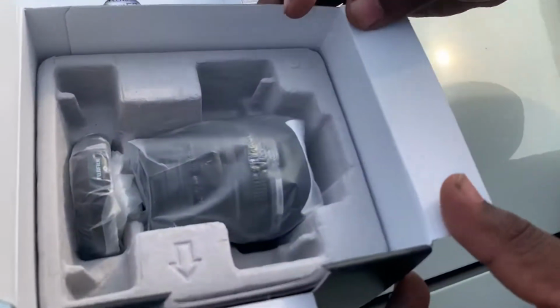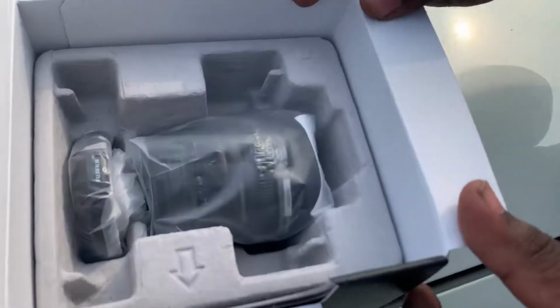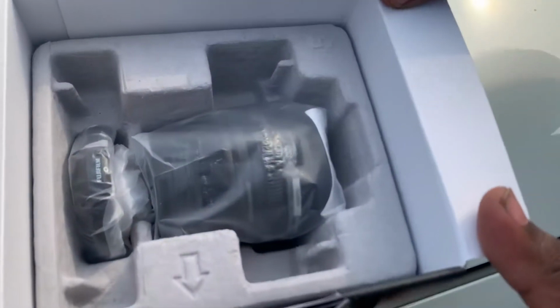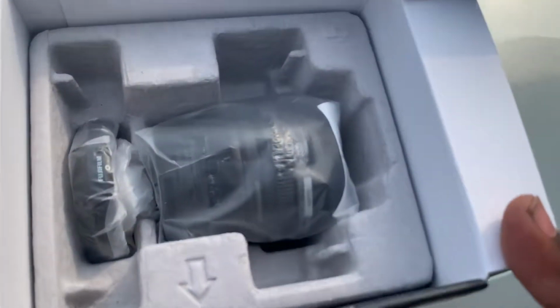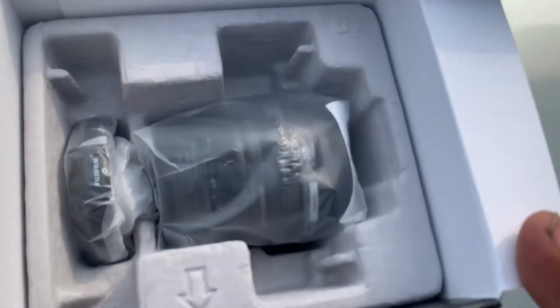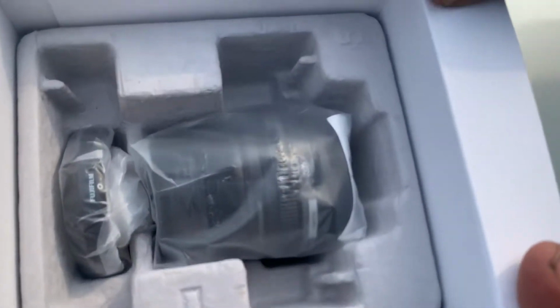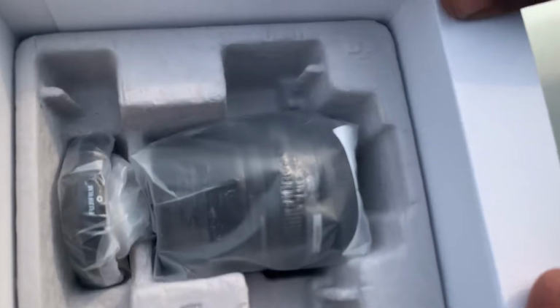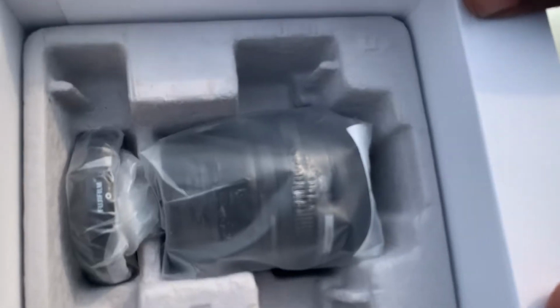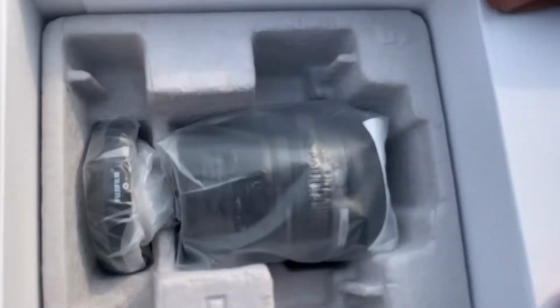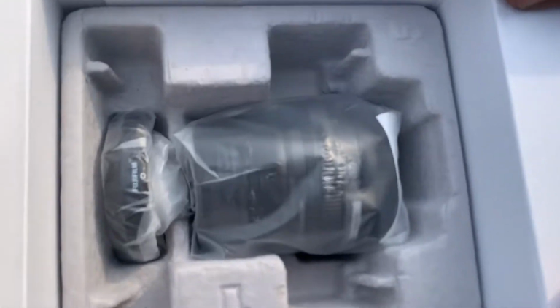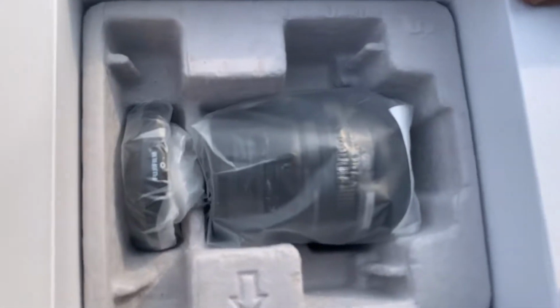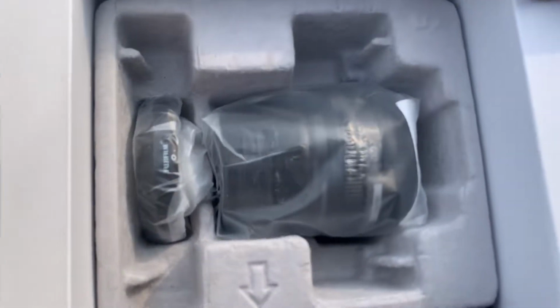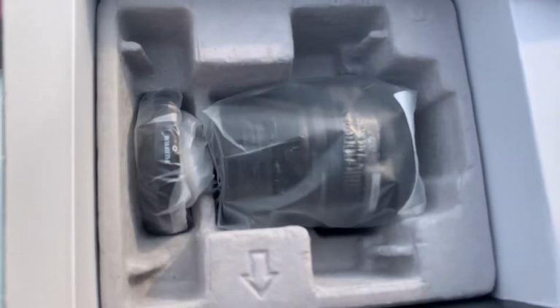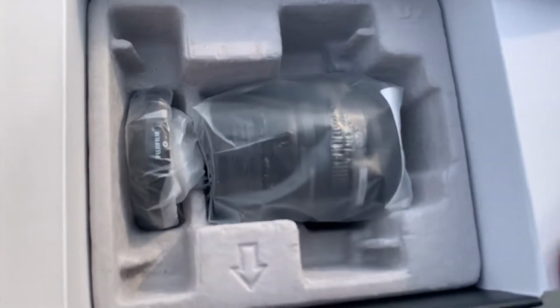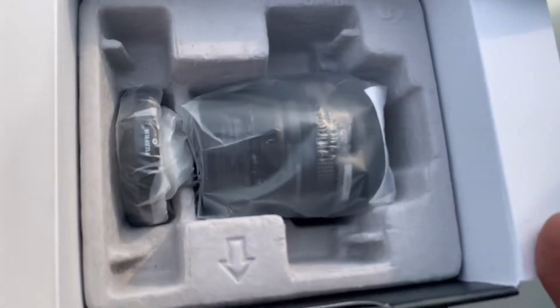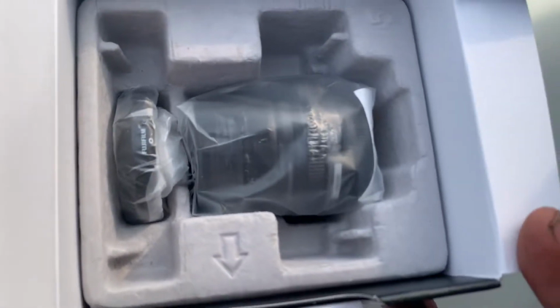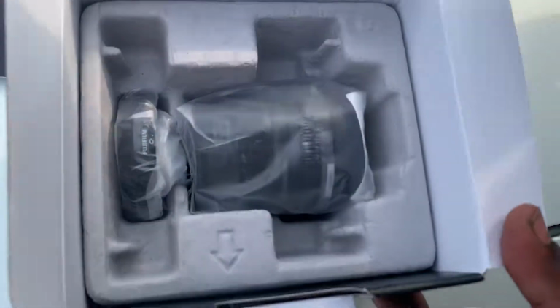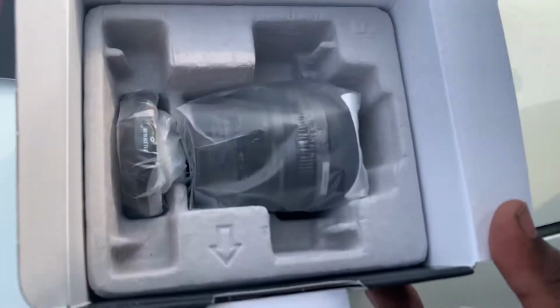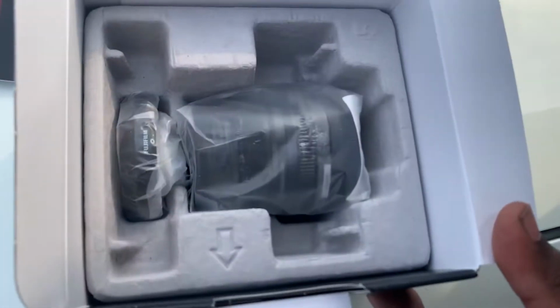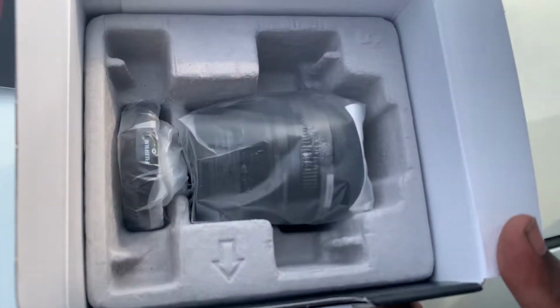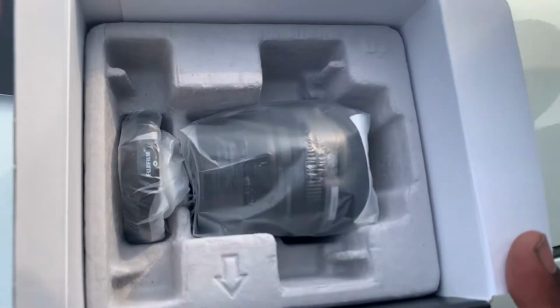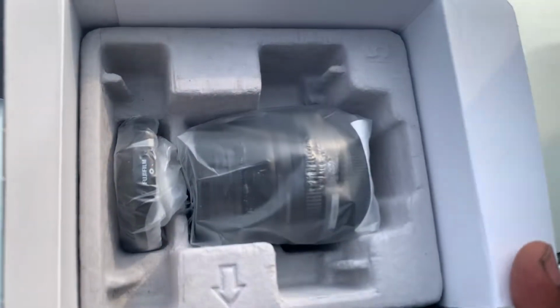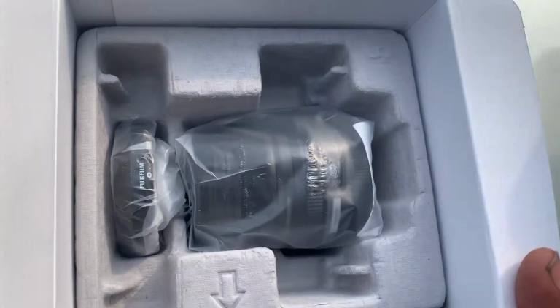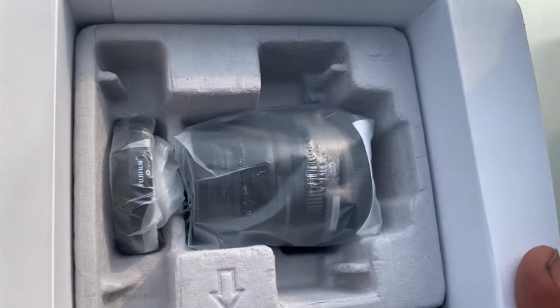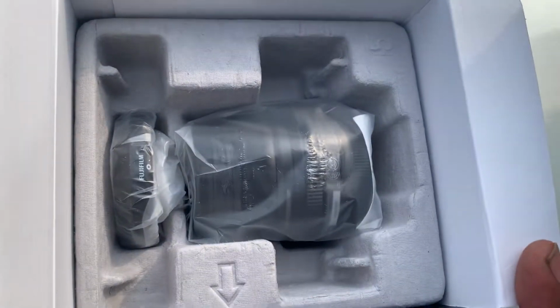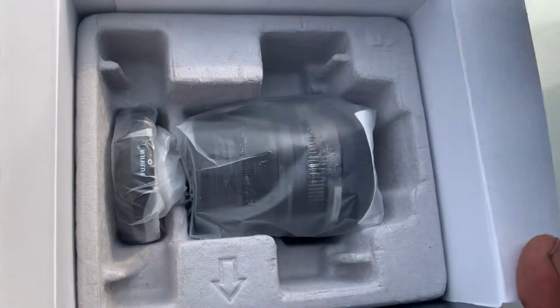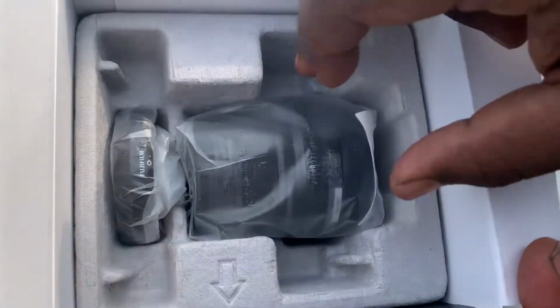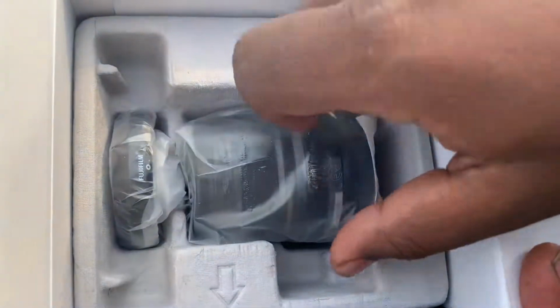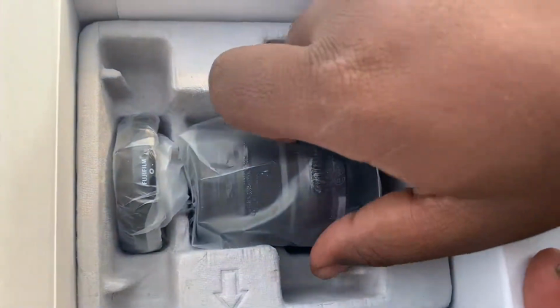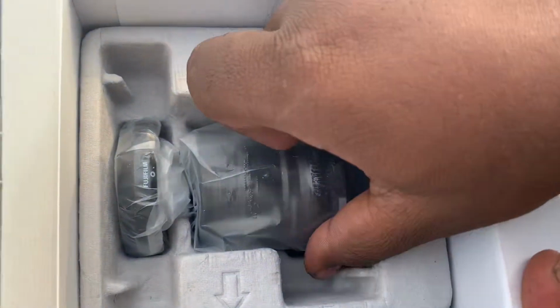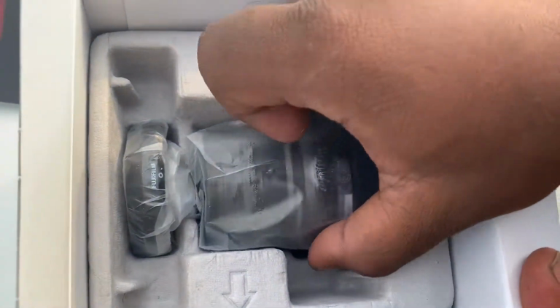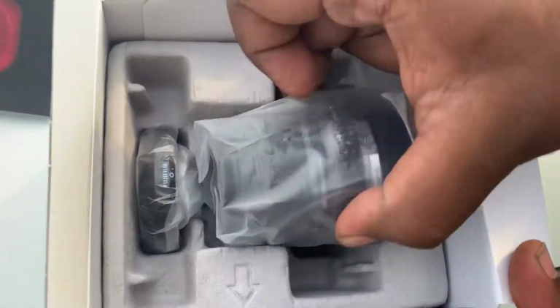It's a small lens, which is very lovely. Let's open this up.